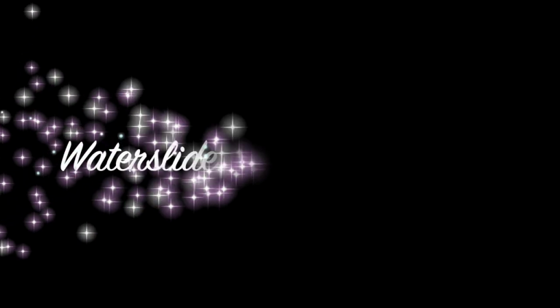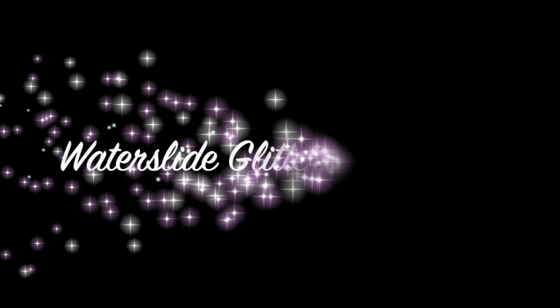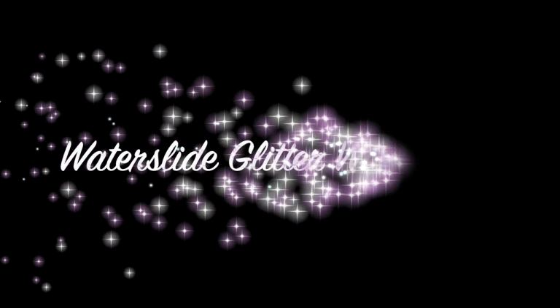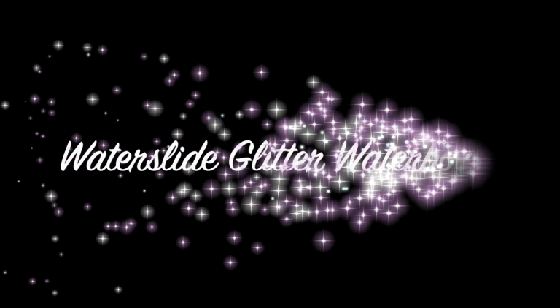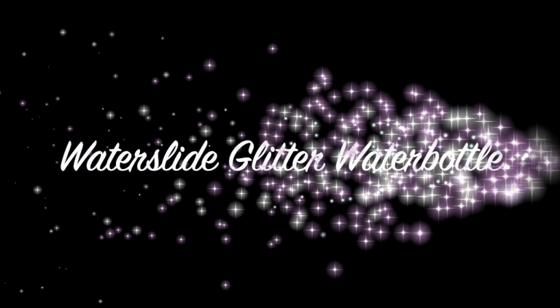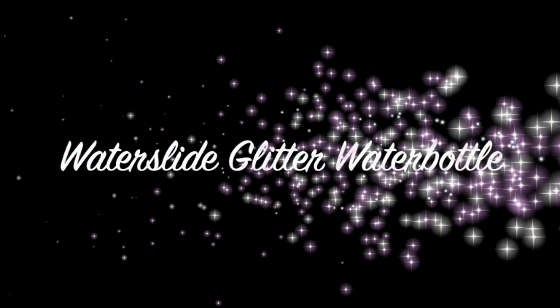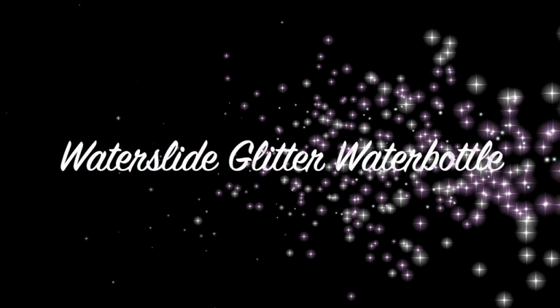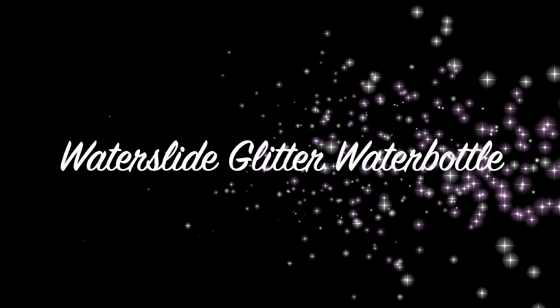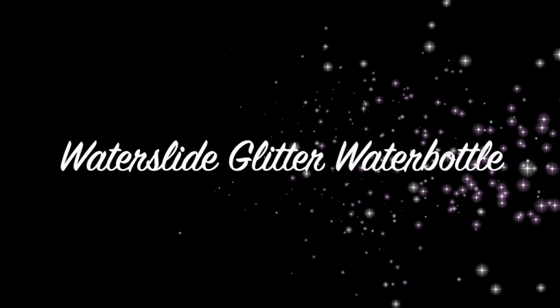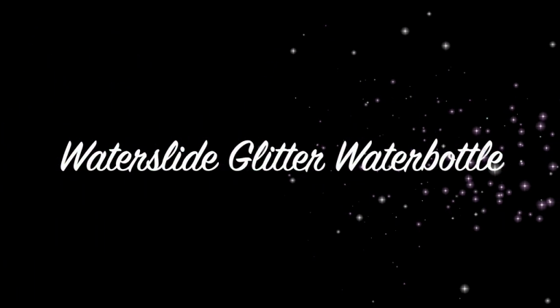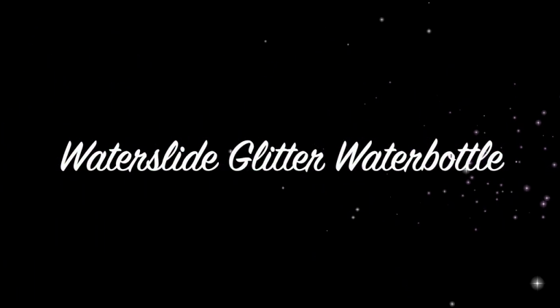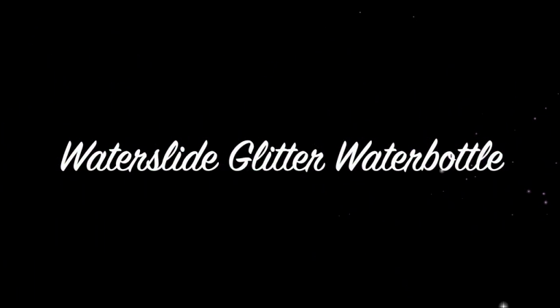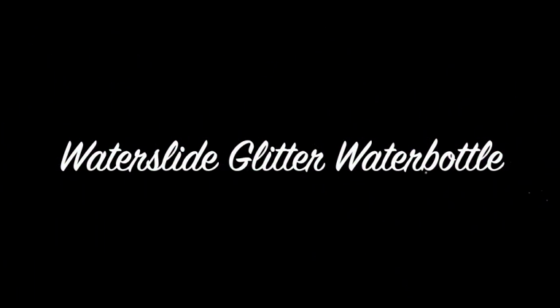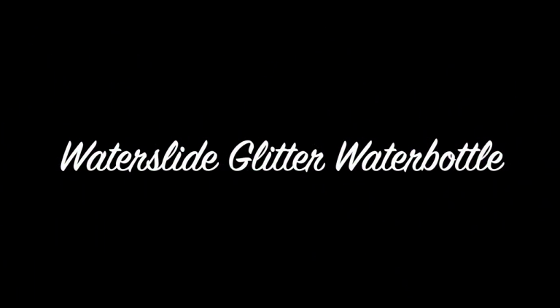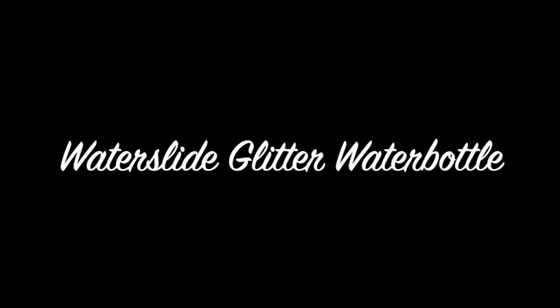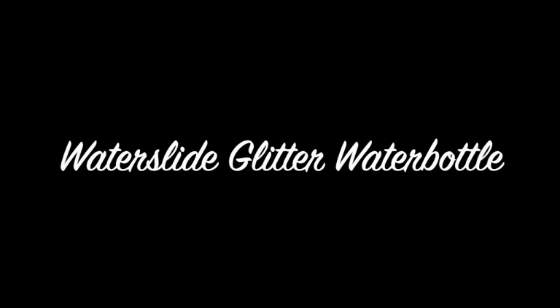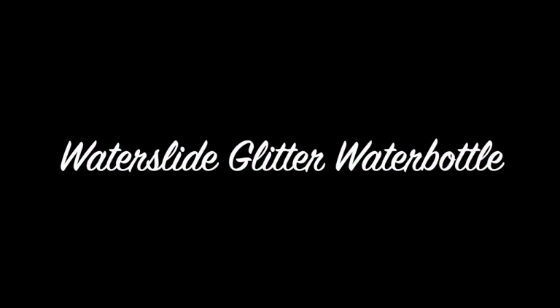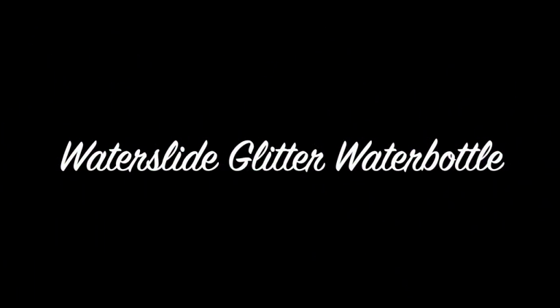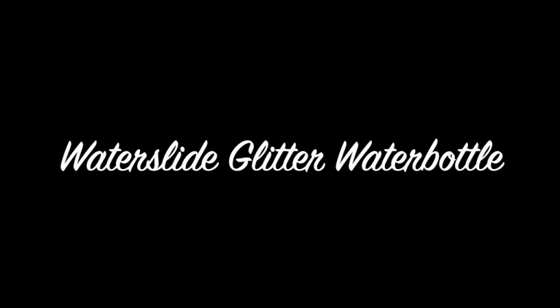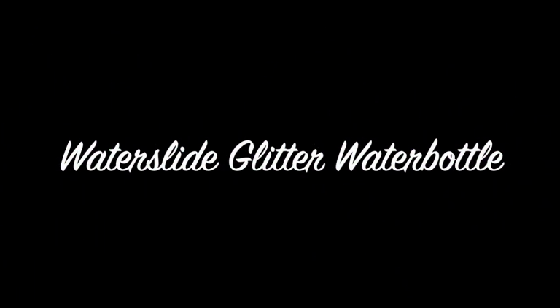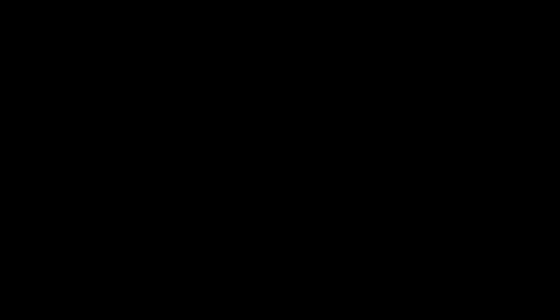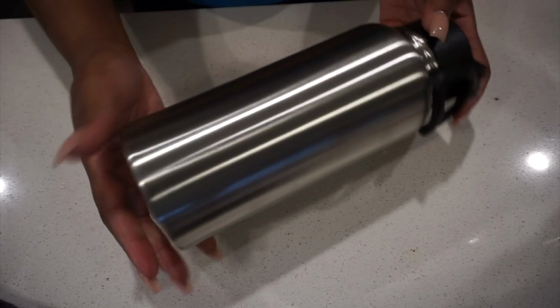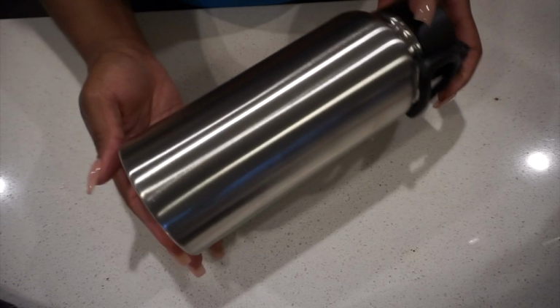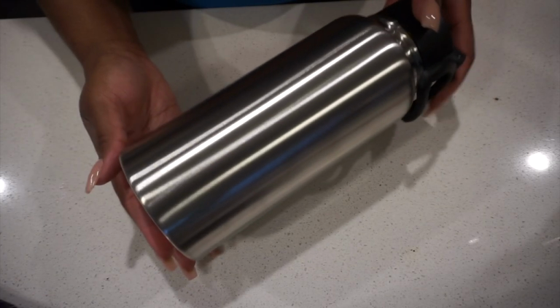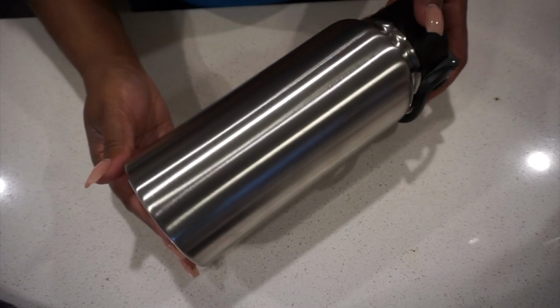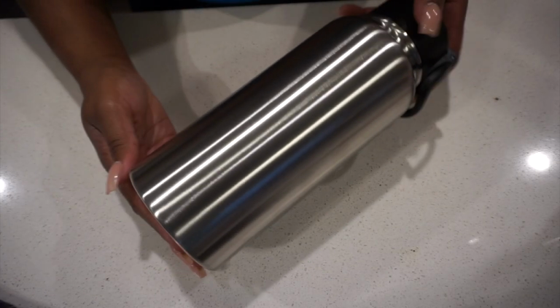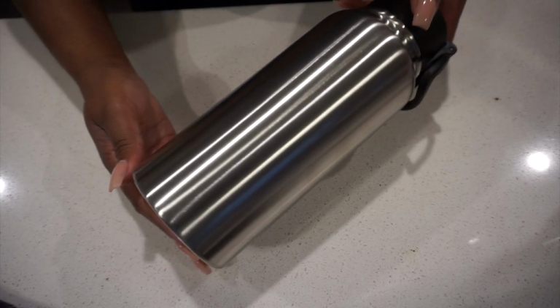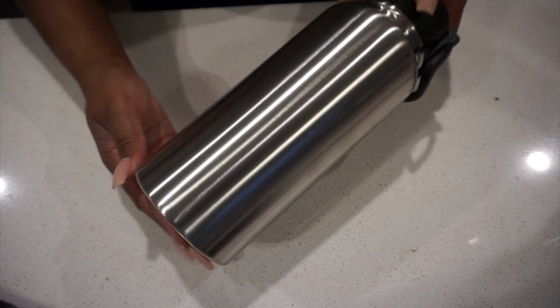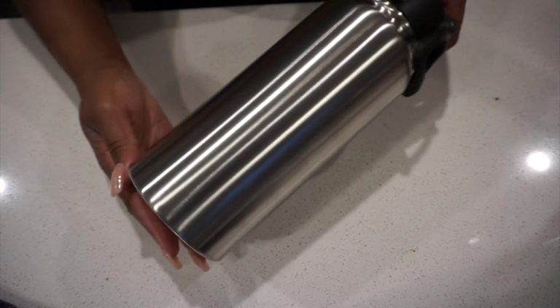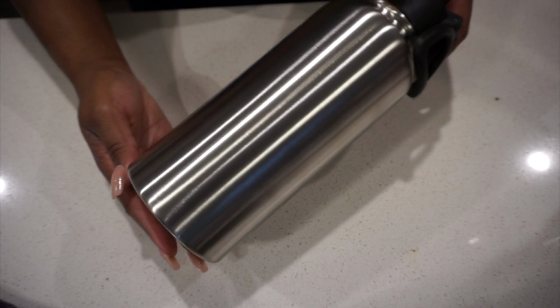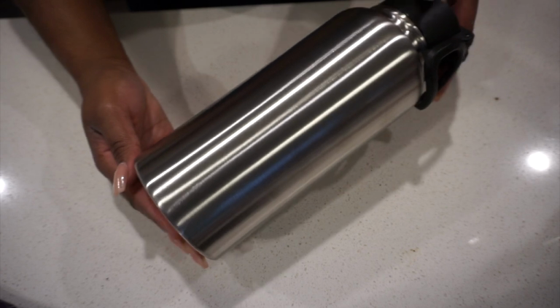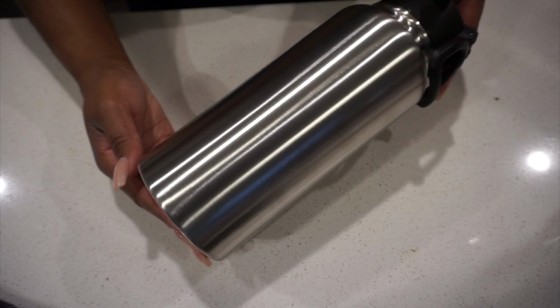Hey you guys, it's Monica and welcome back. Today I'm going to be showing you guys how to make a water slide water bottle.